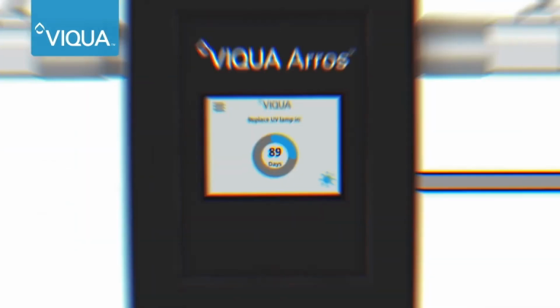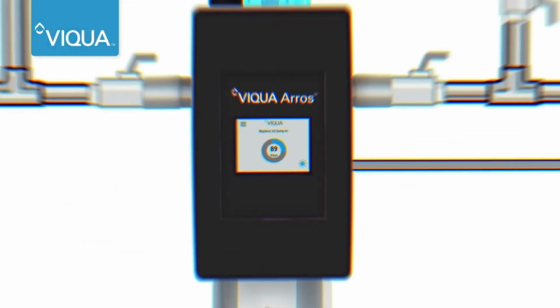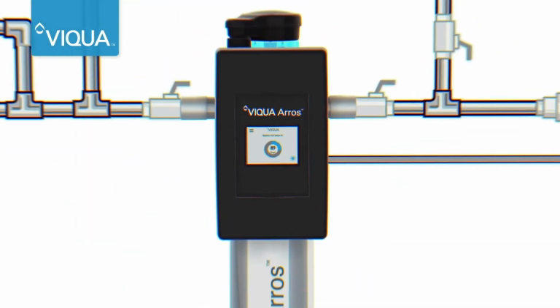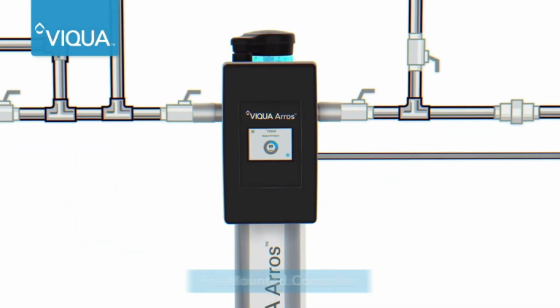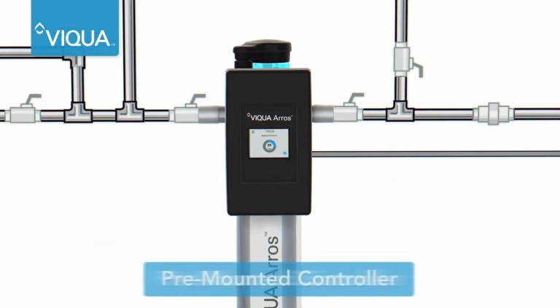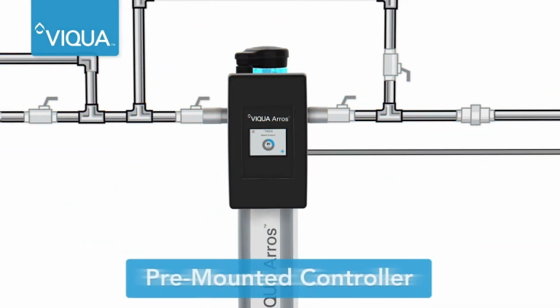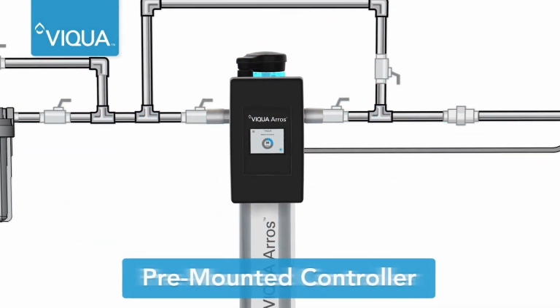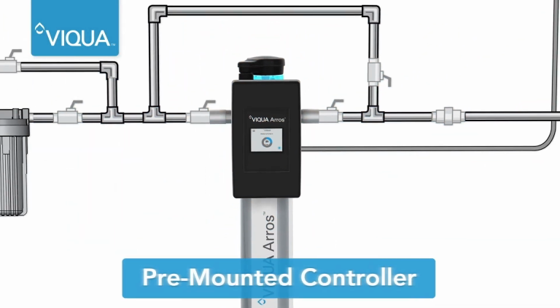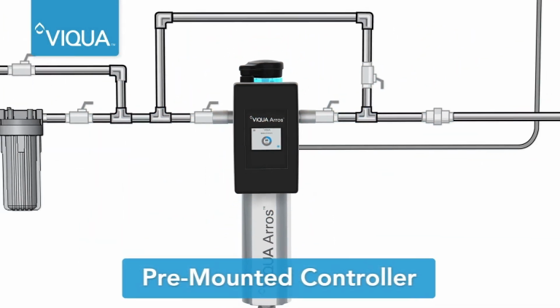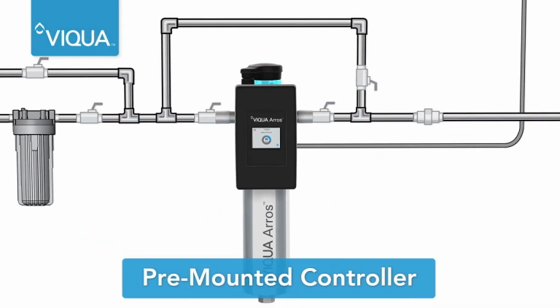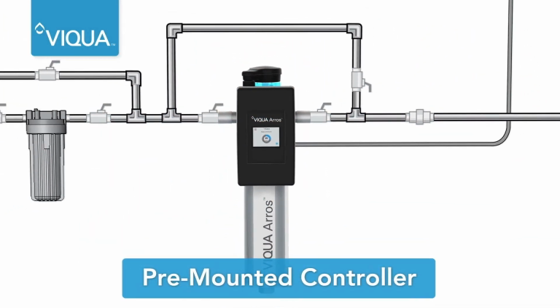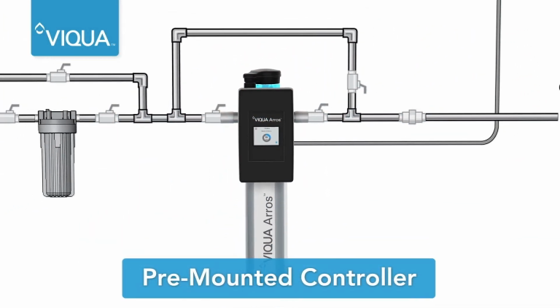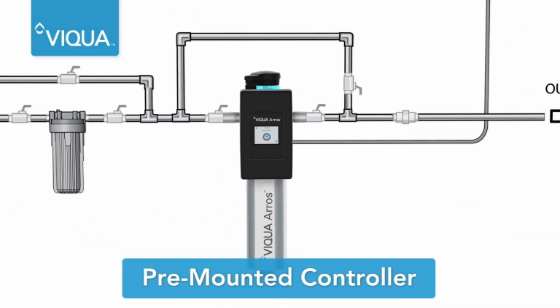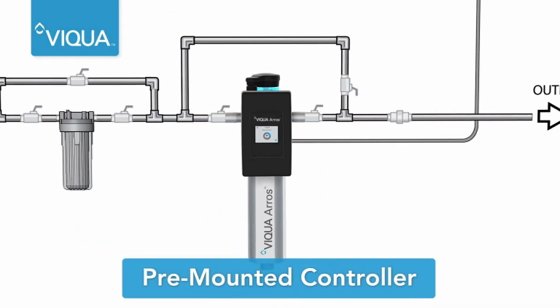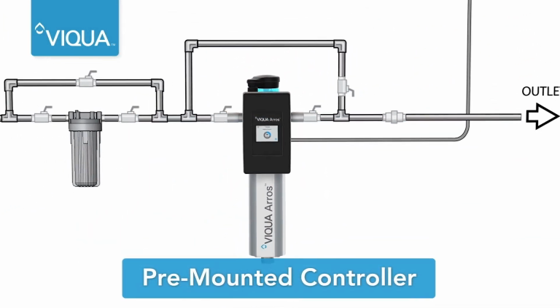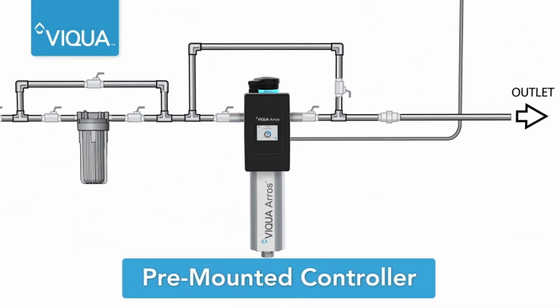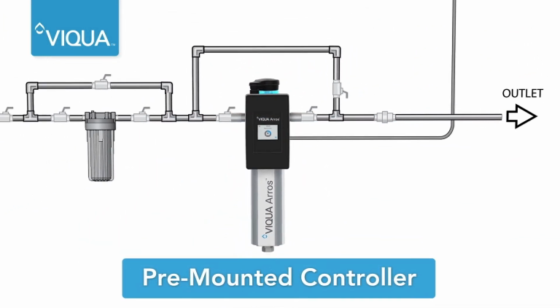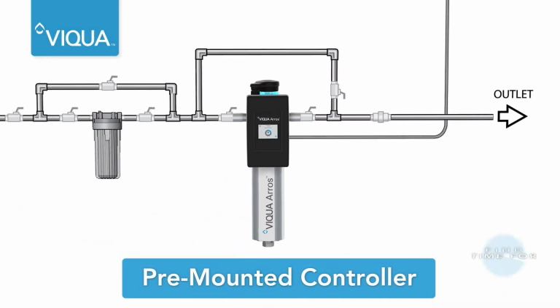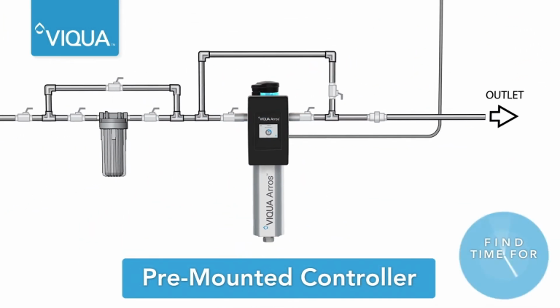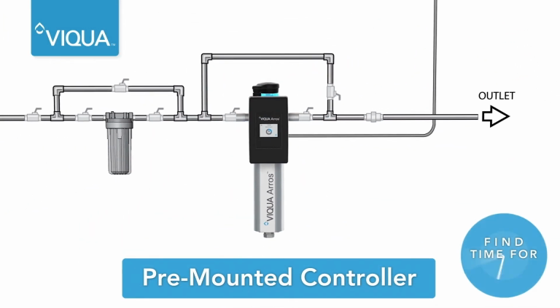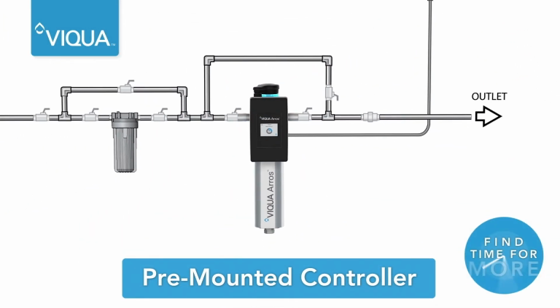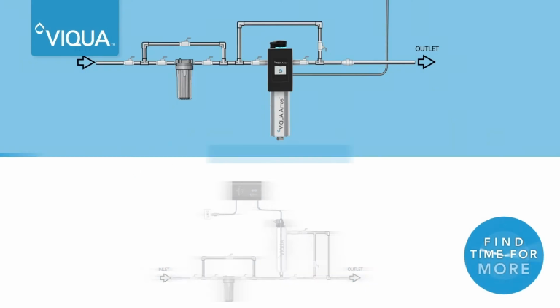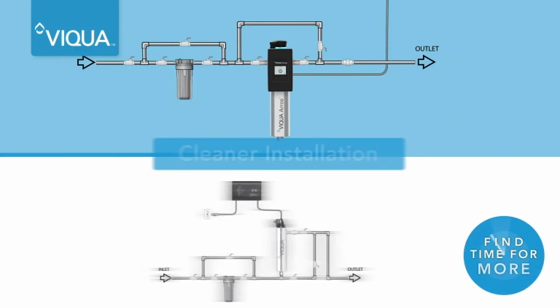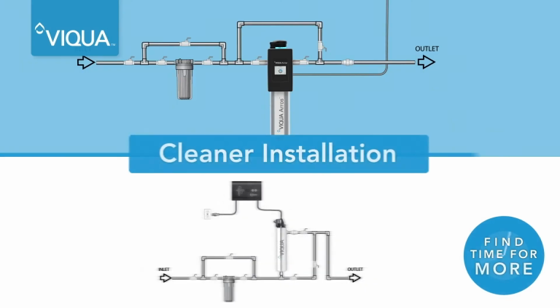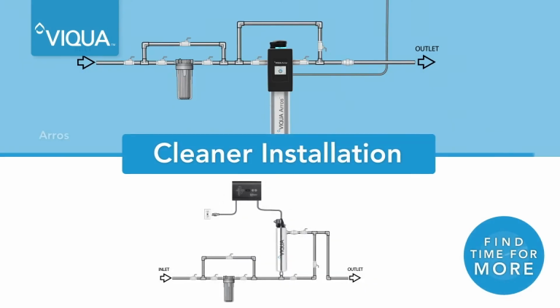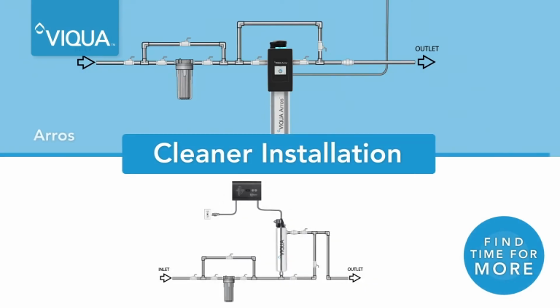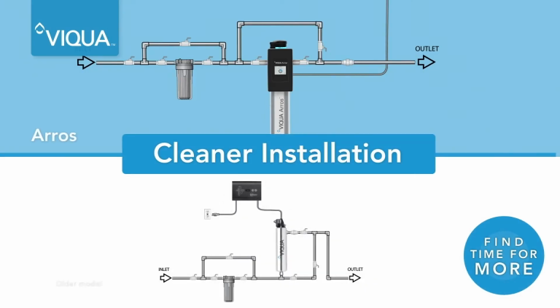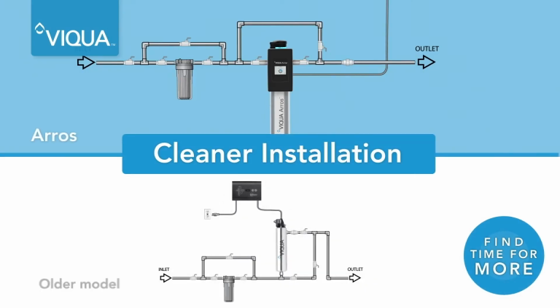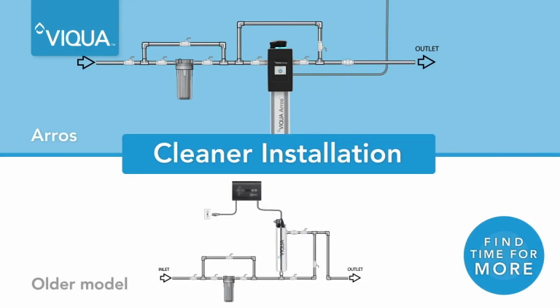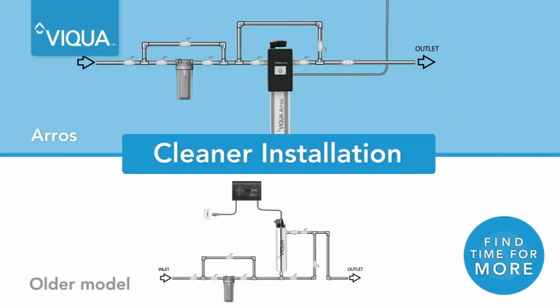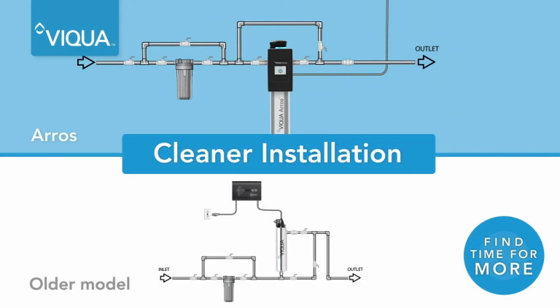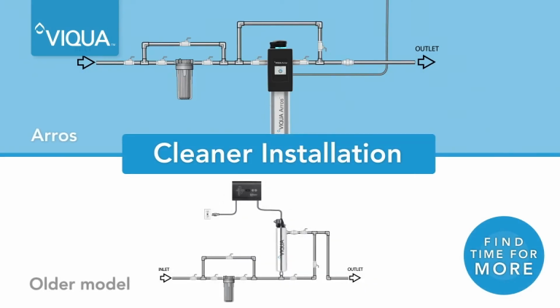The Eros controller is pre-mounted, saving time and resulting in a cleaner installation.